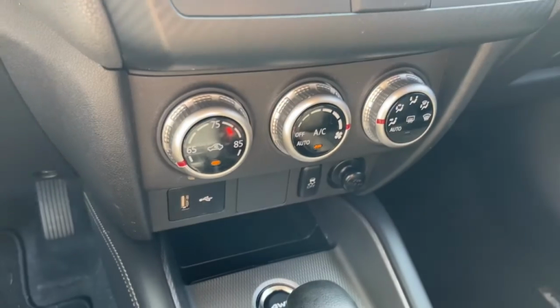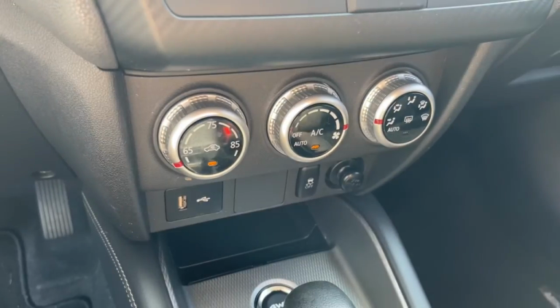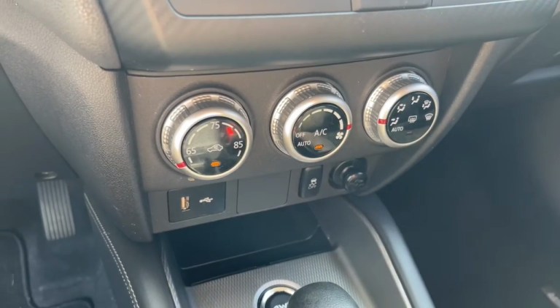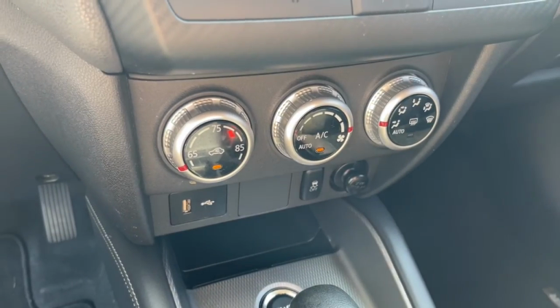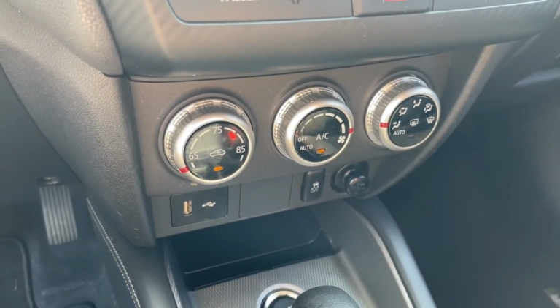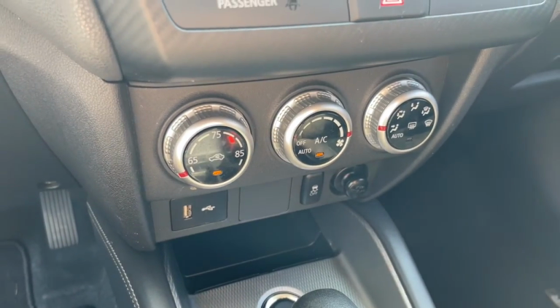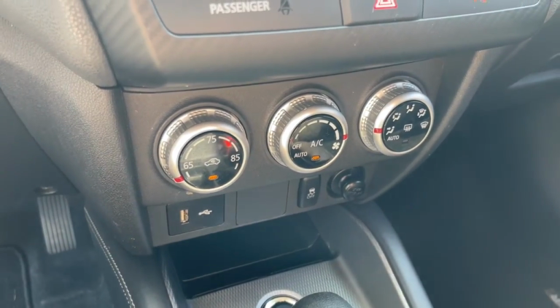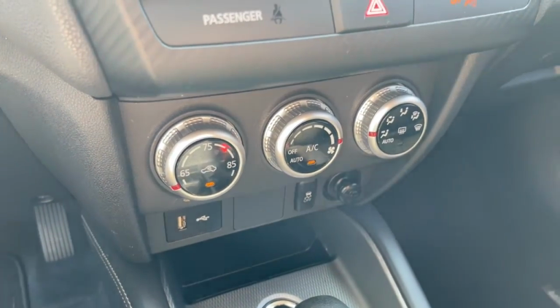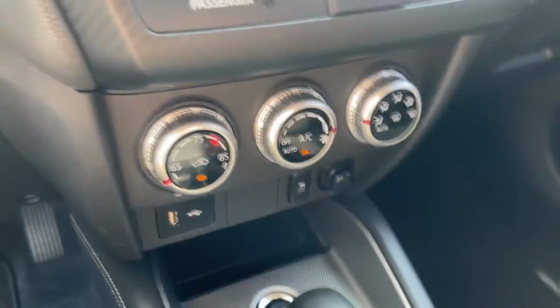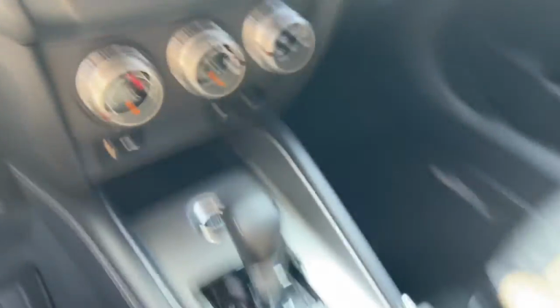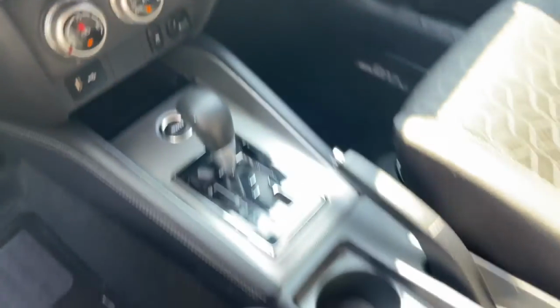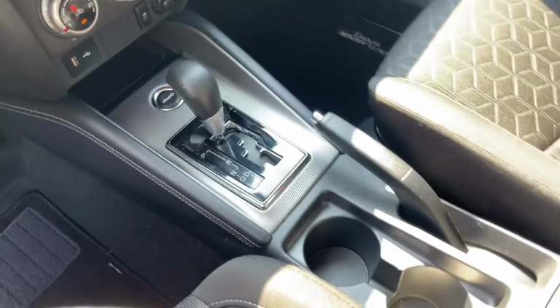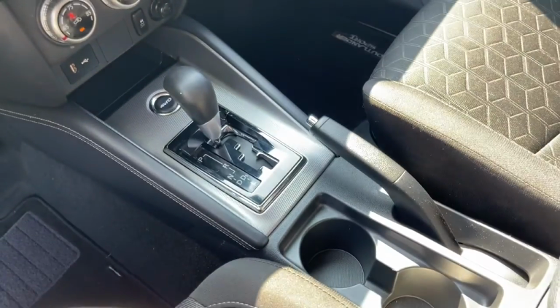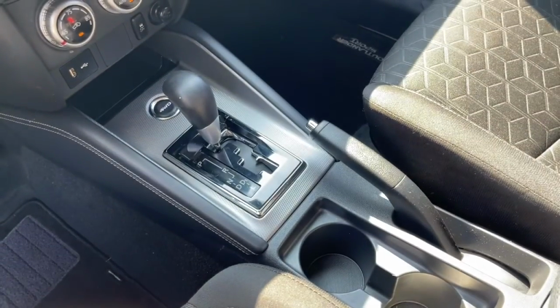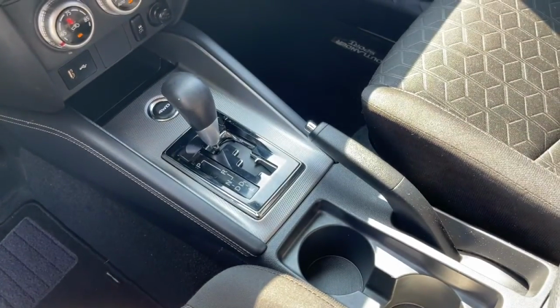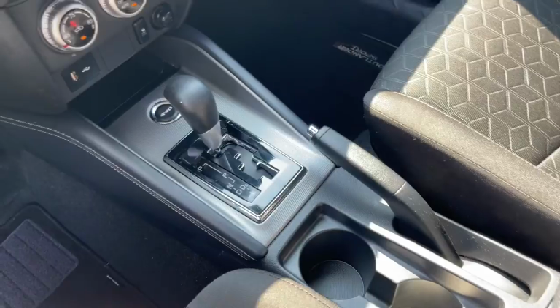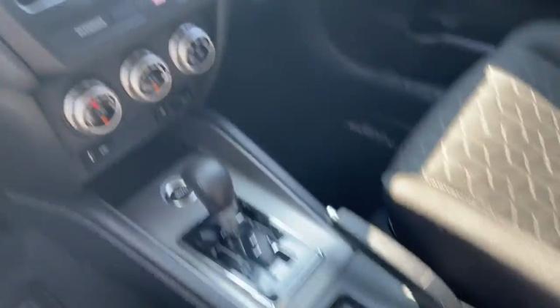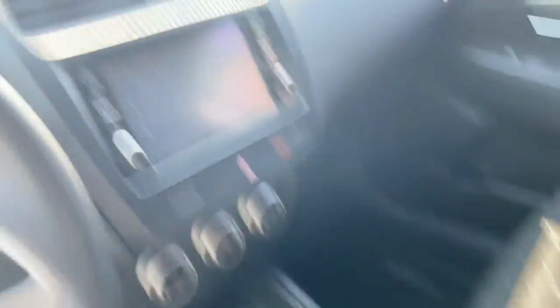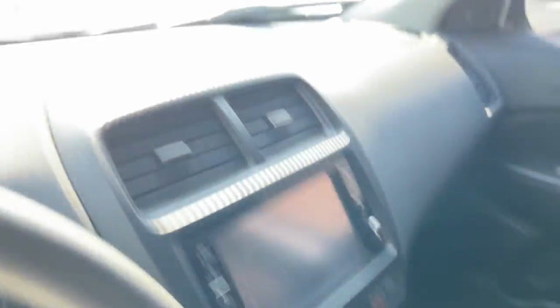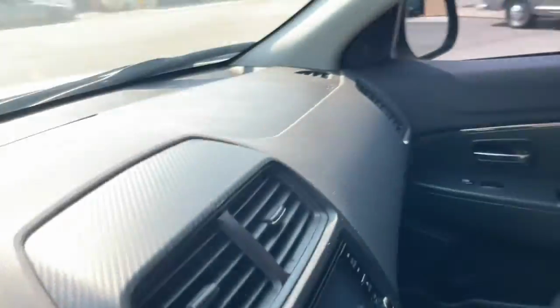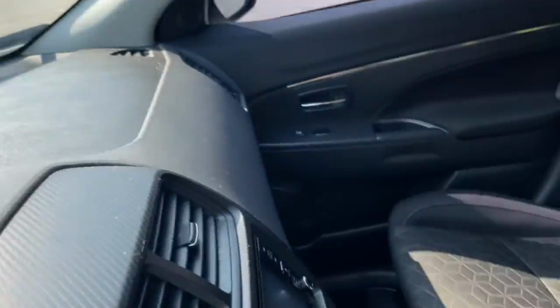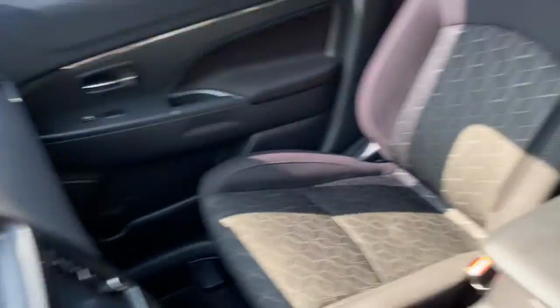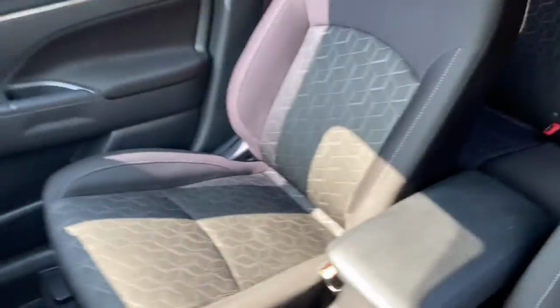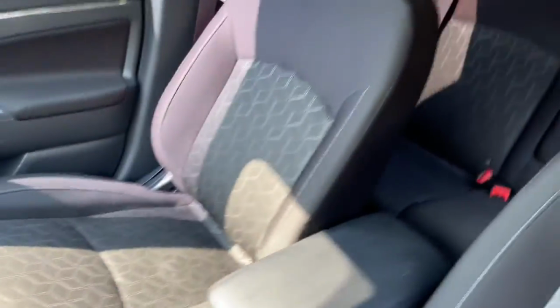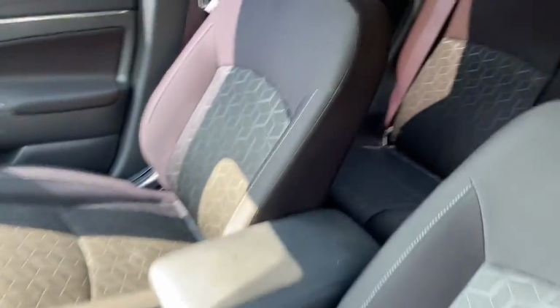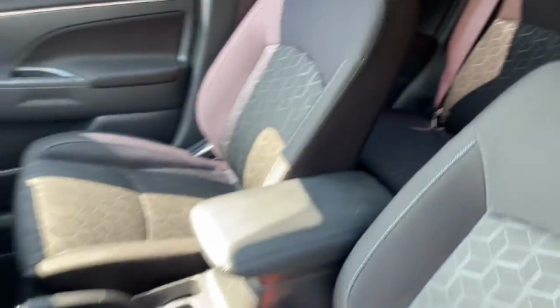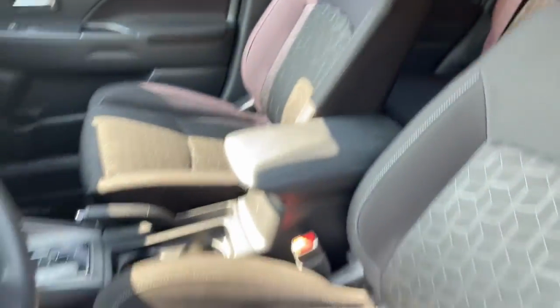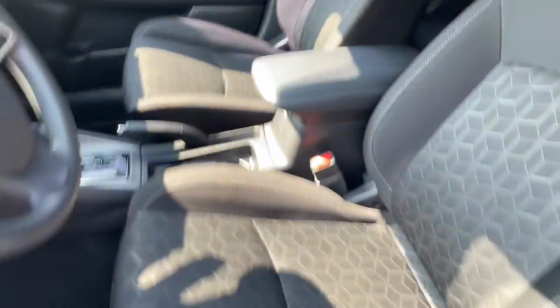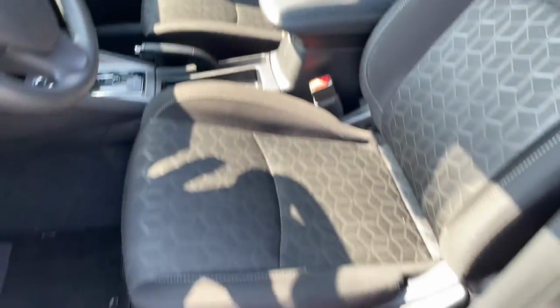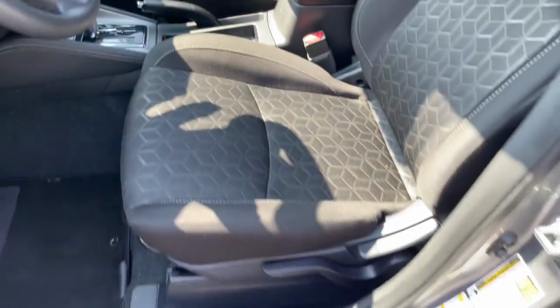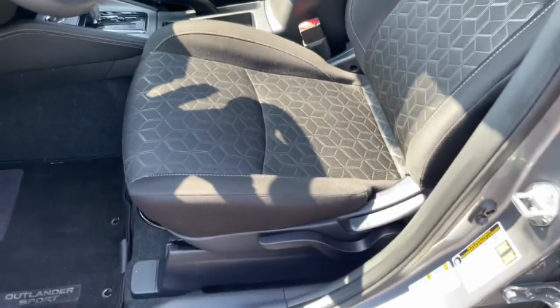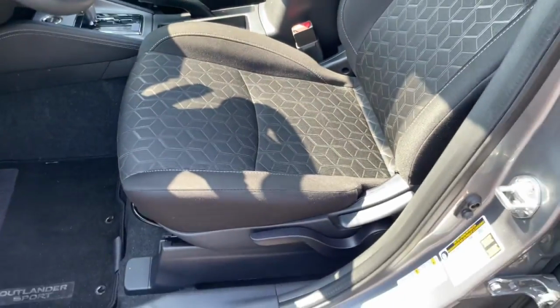Enjoy taking the road less traveled in this fun-loving Outlander Sport. Come in for a test drive. Our team will make it the best part of your day.